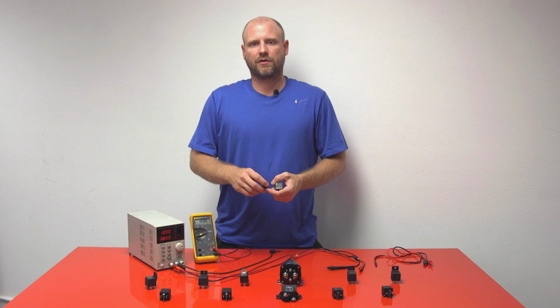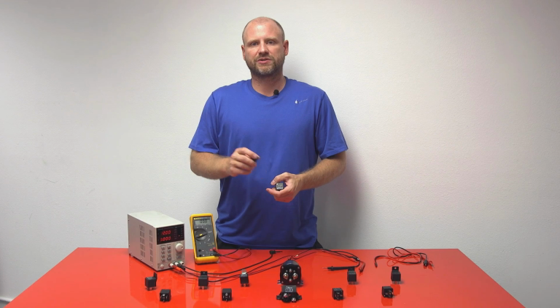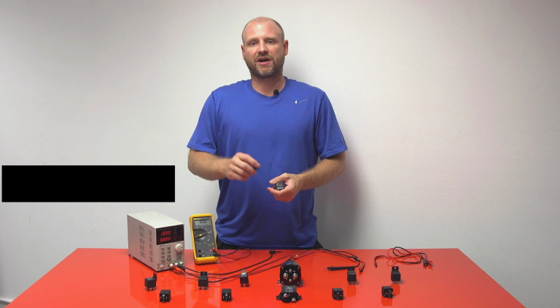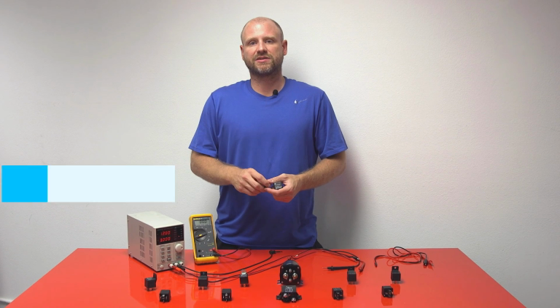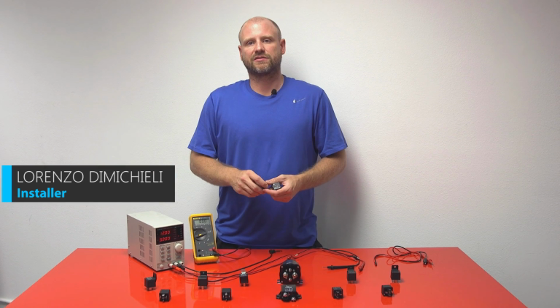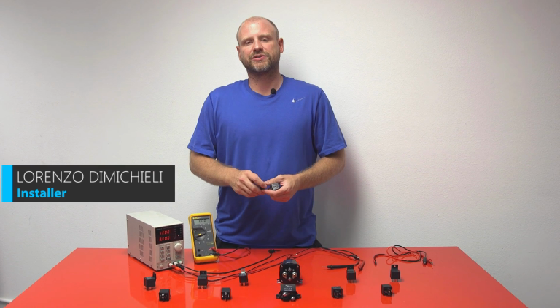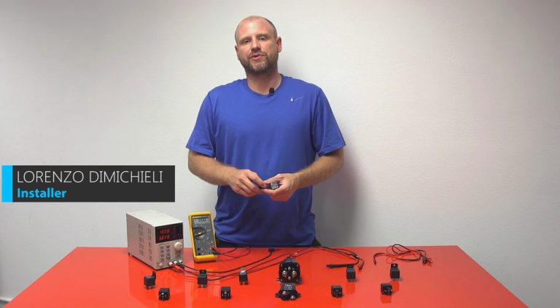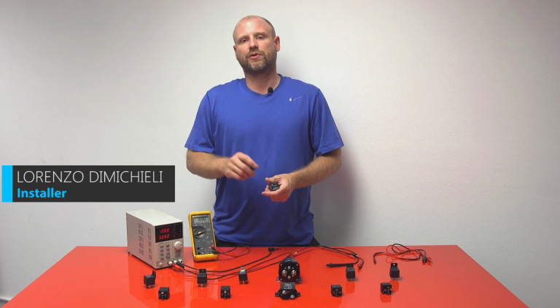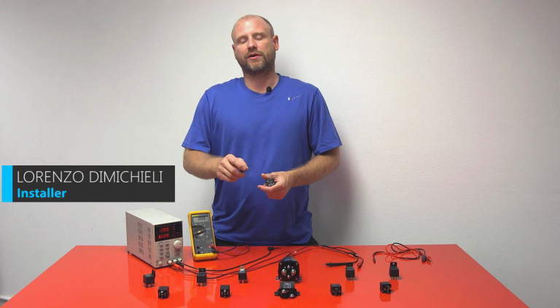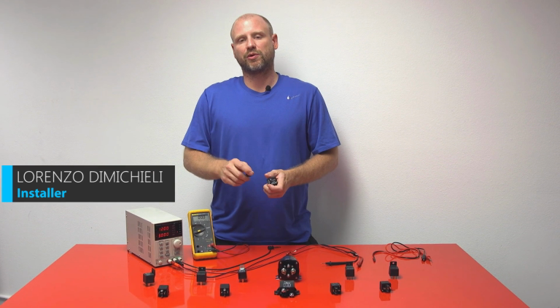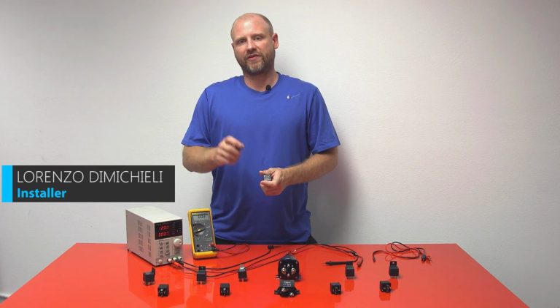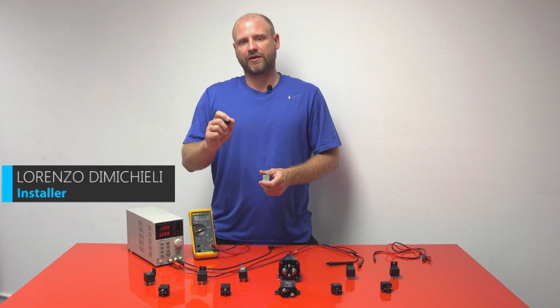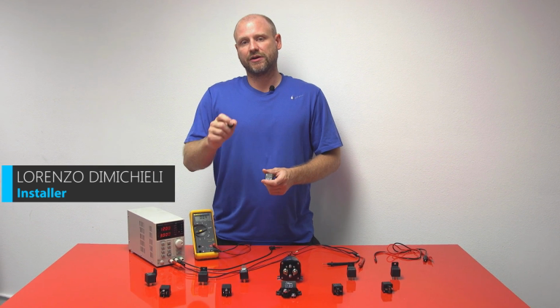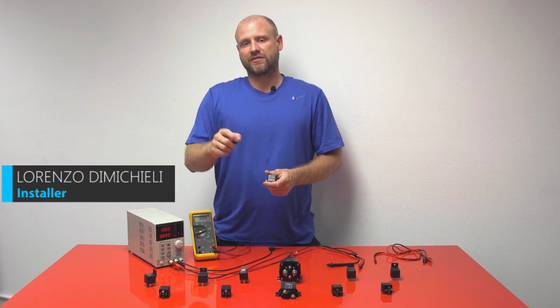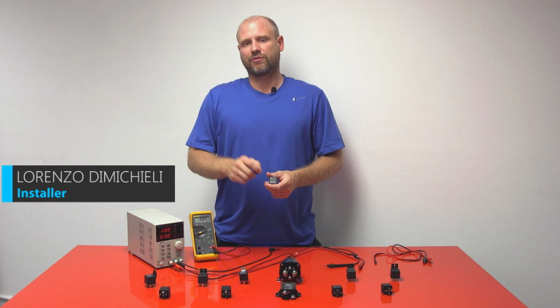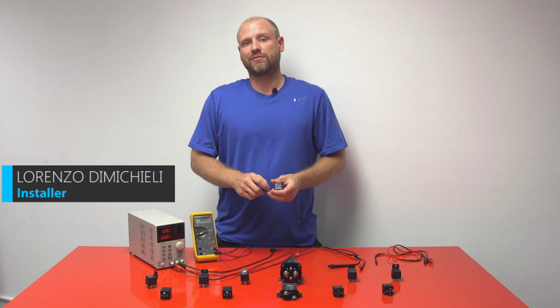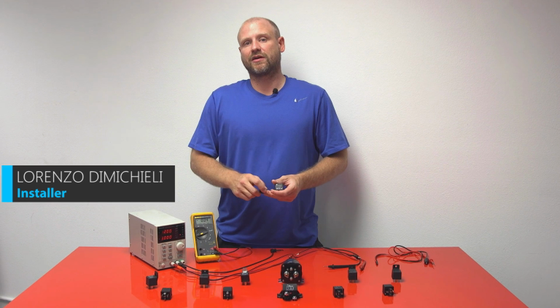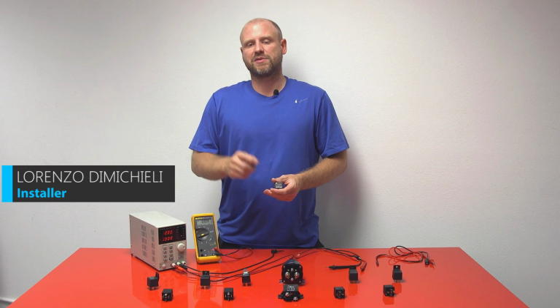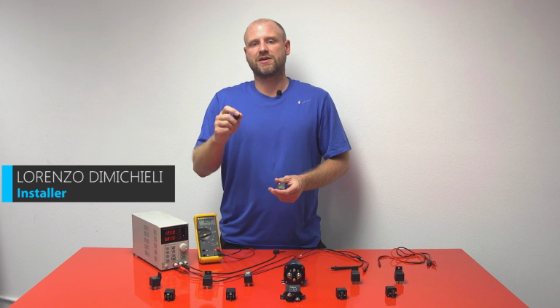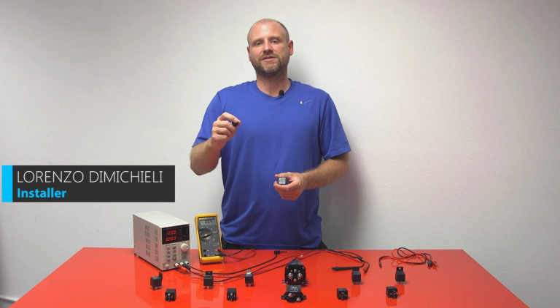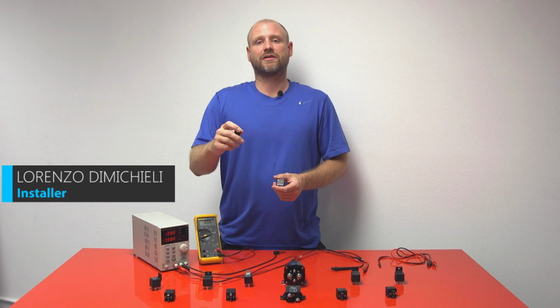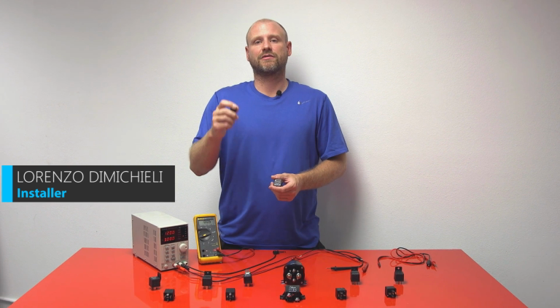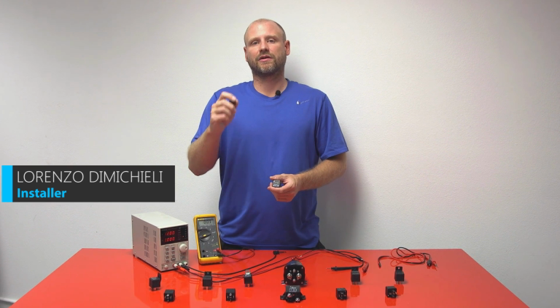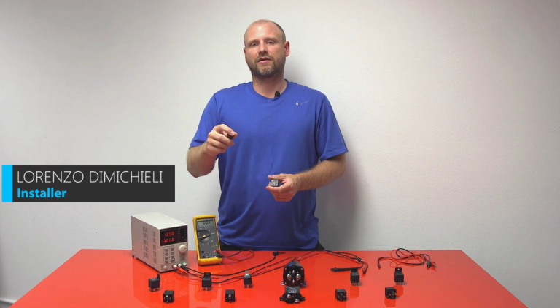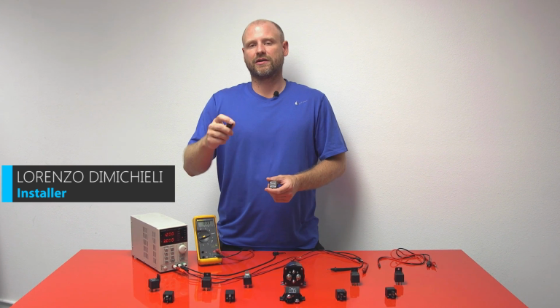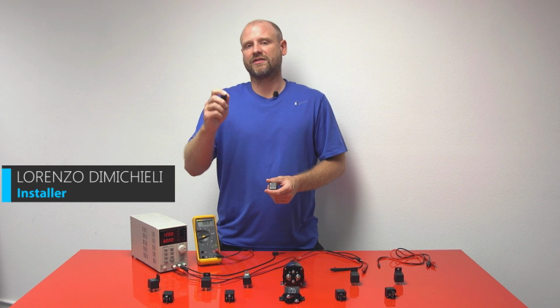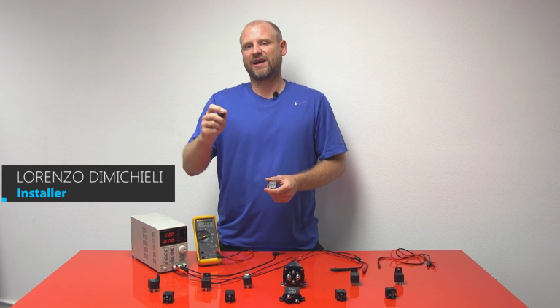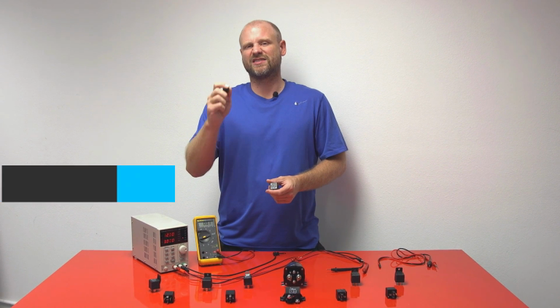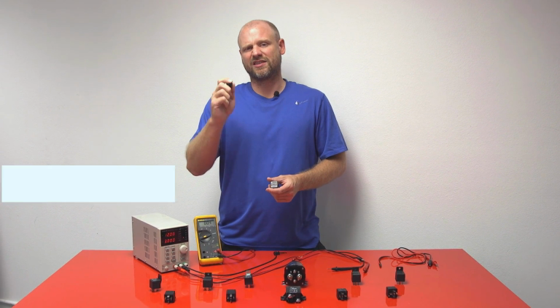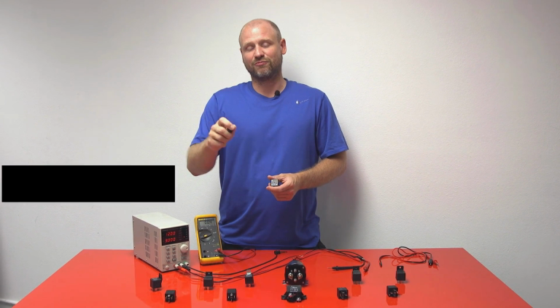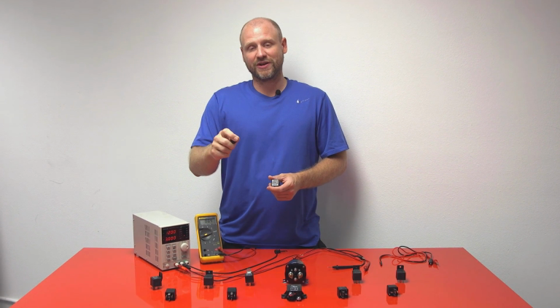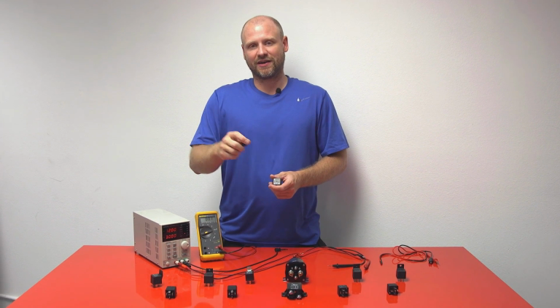What's up guys, it's Lorenzo with Quality Mobile Video. Today we're going to be talking about the unsung hero of car audio, and that is the relay.